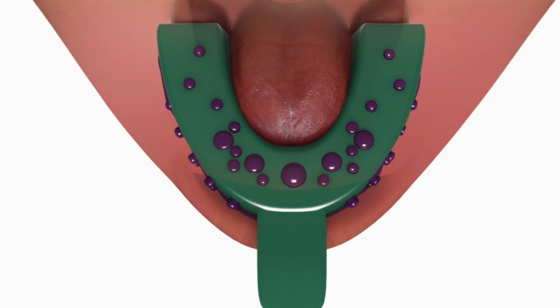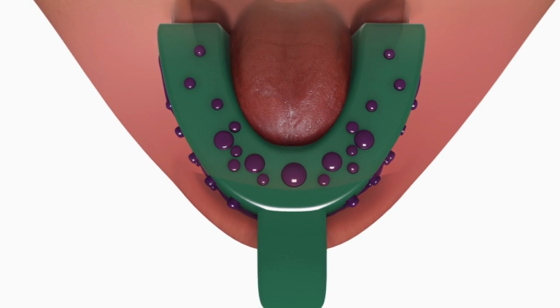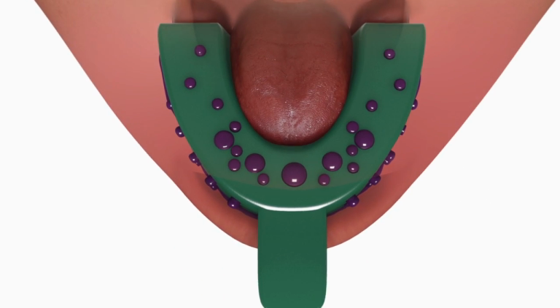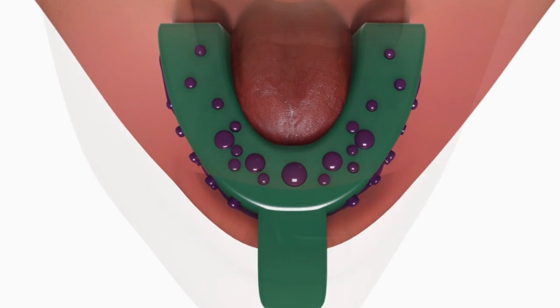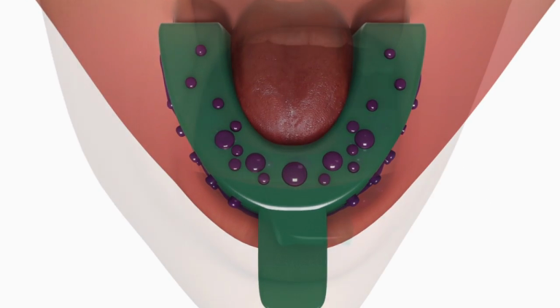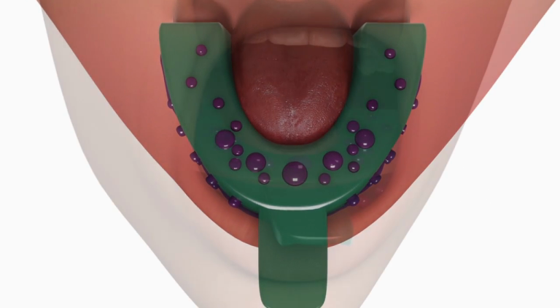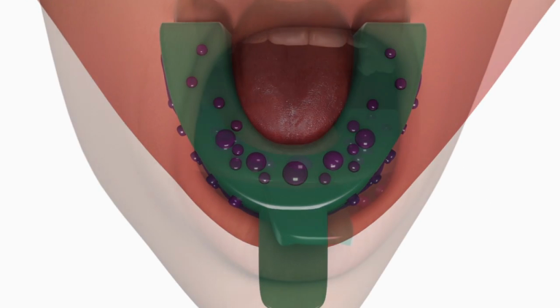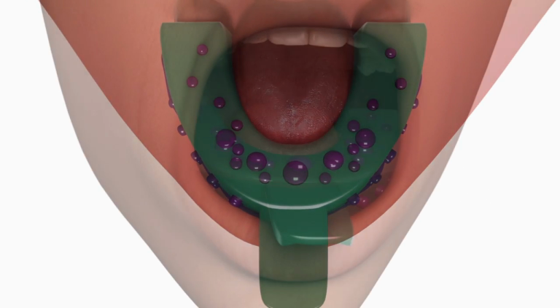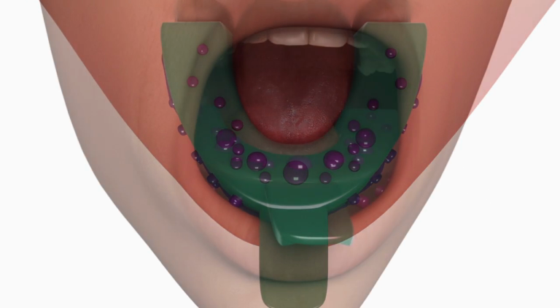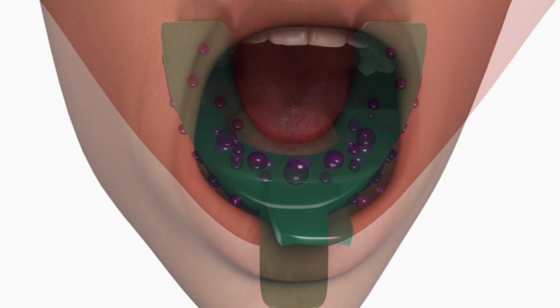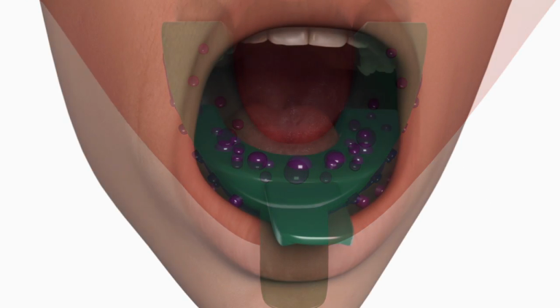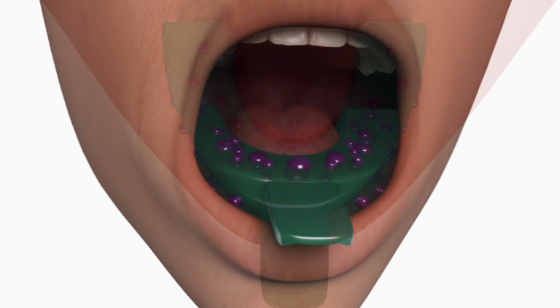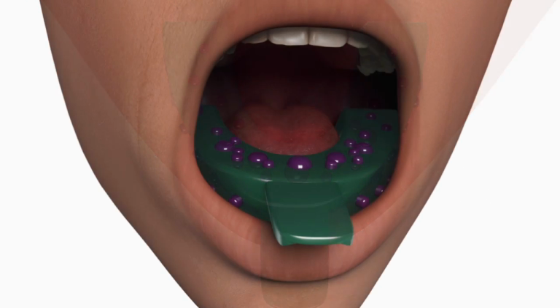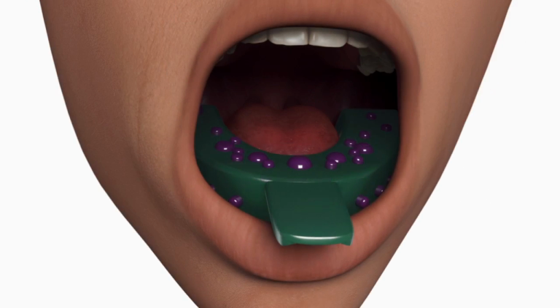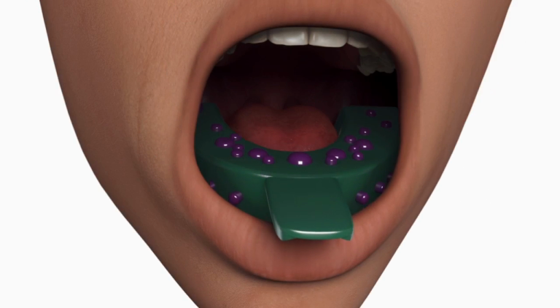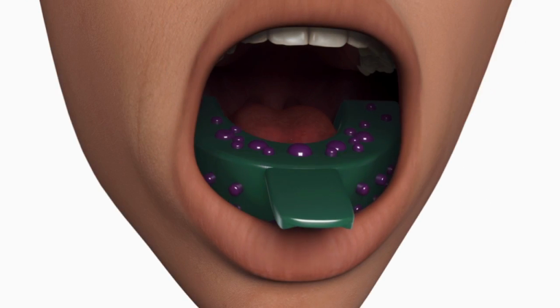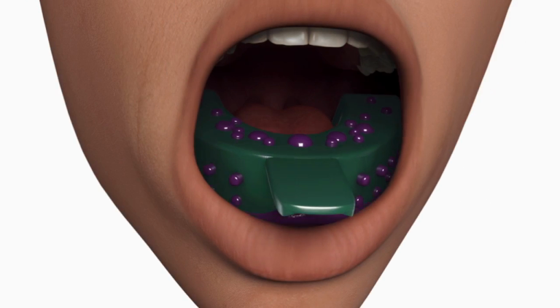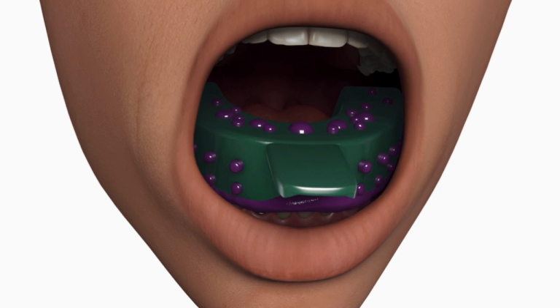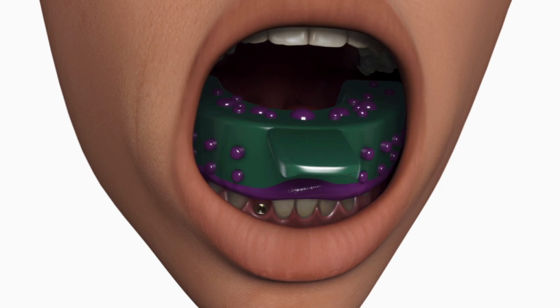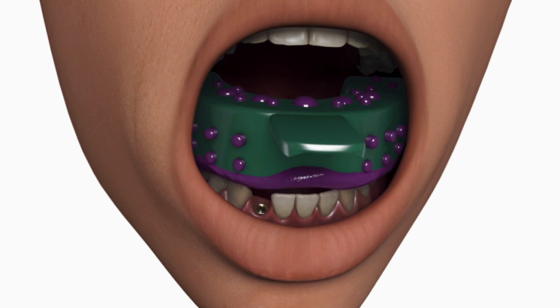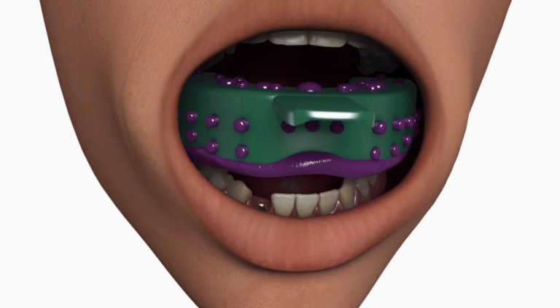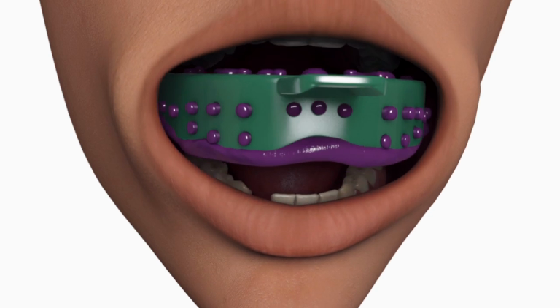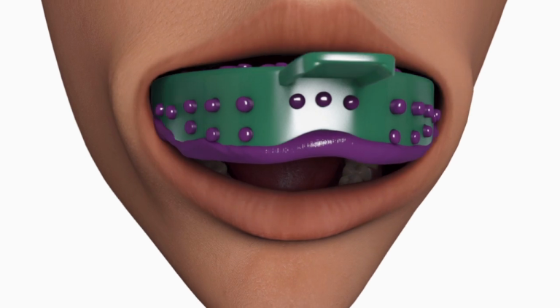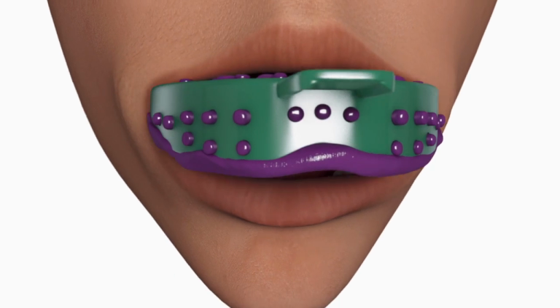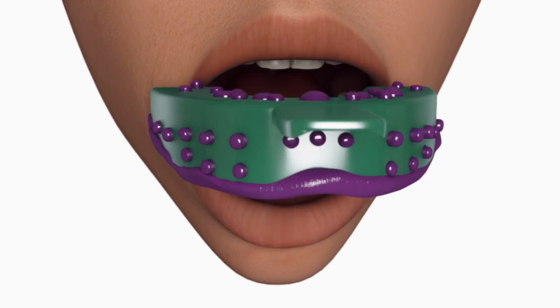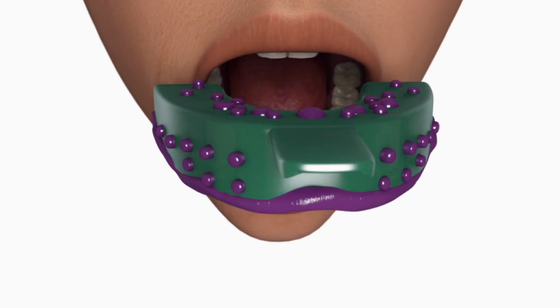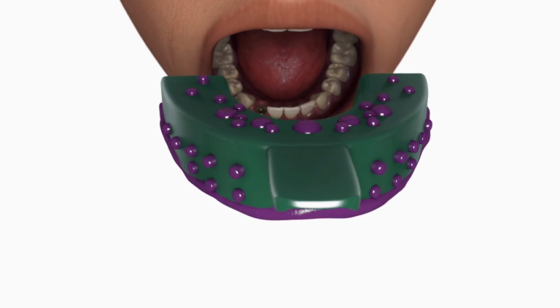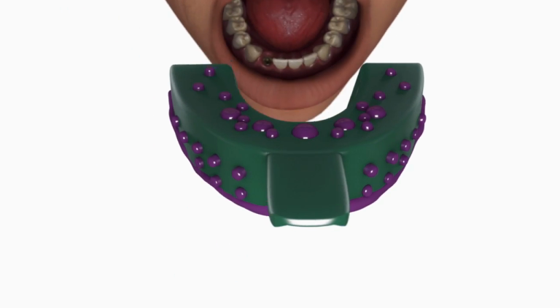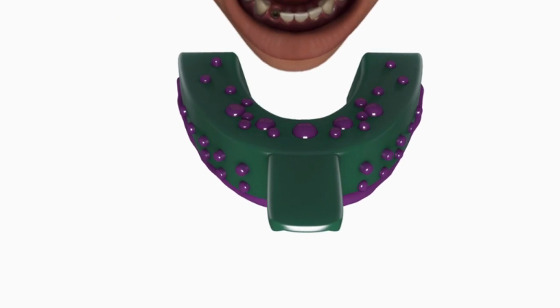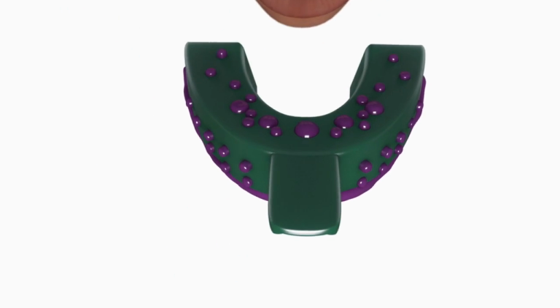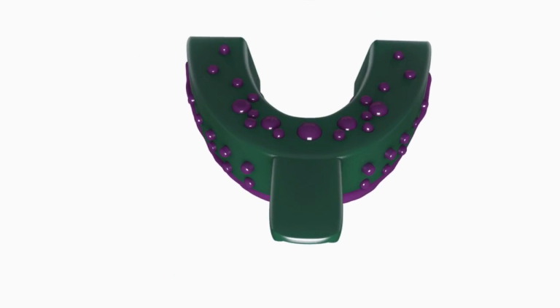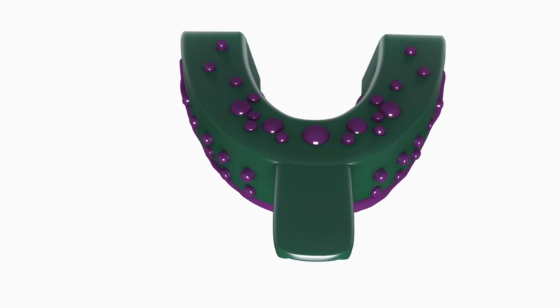Once the impression material has set, remove the tray and the Snap Coping will be picked up in the impression.